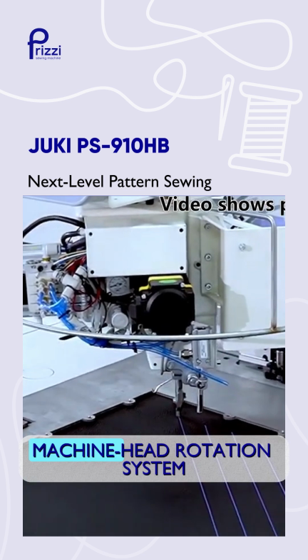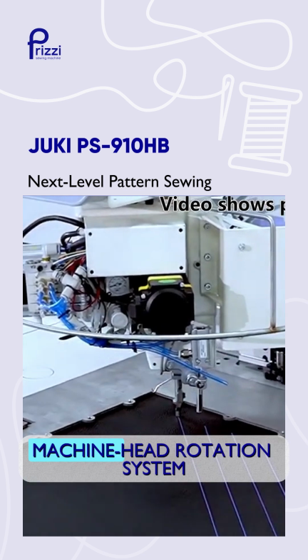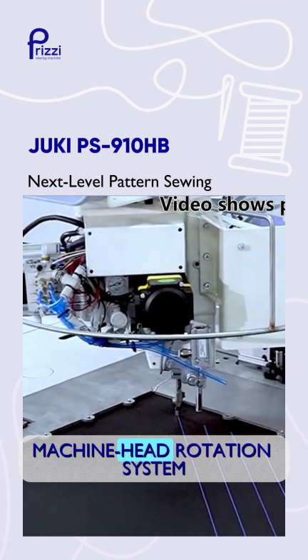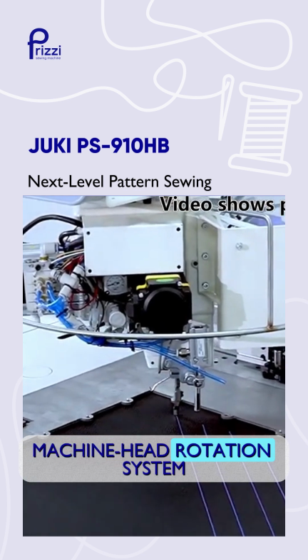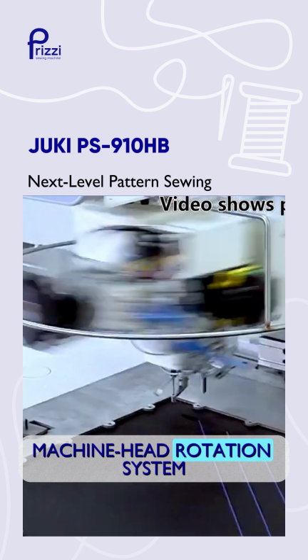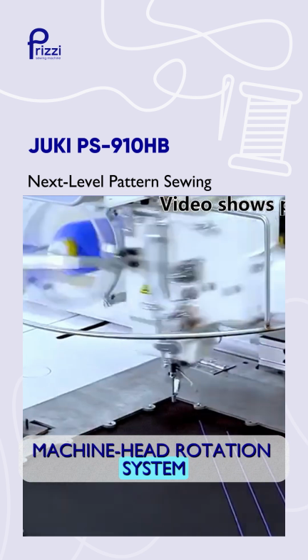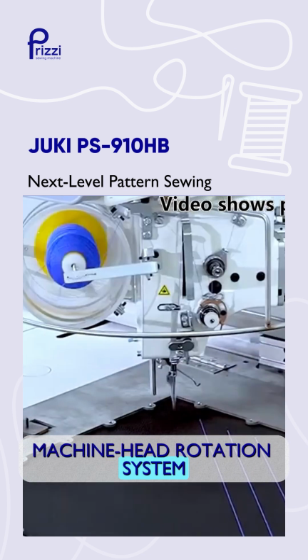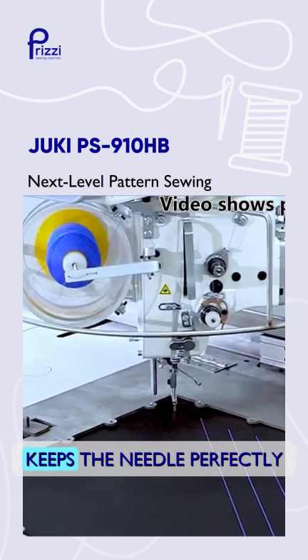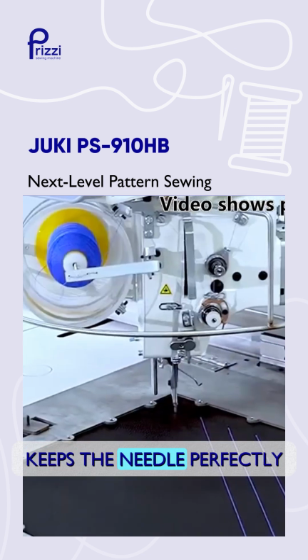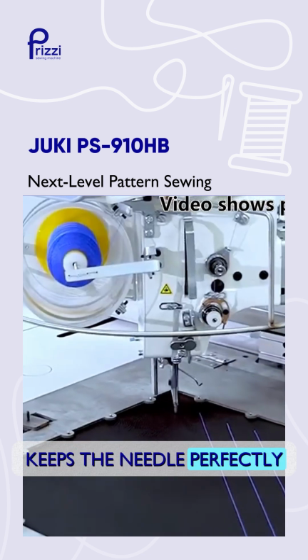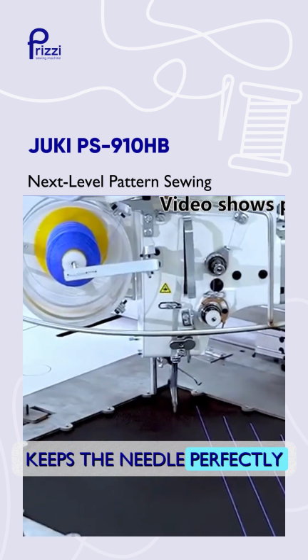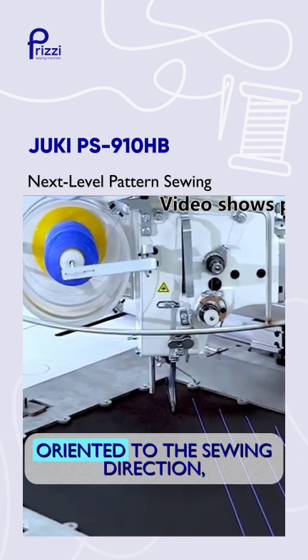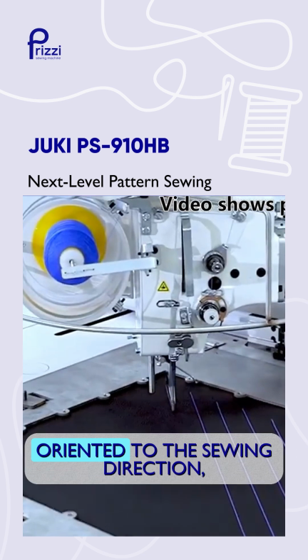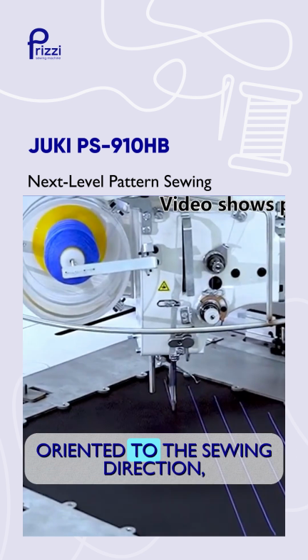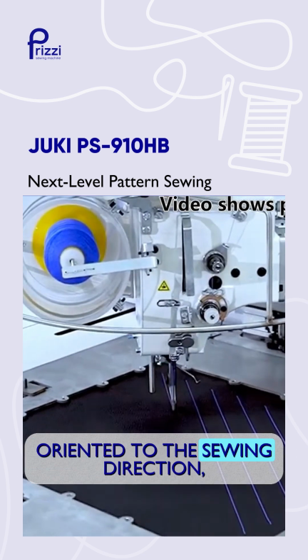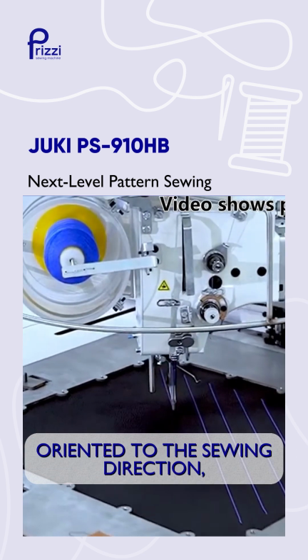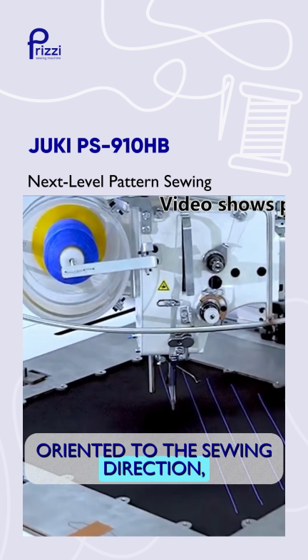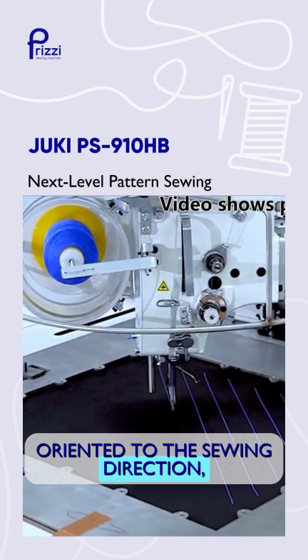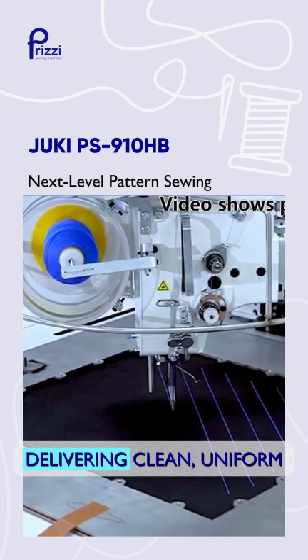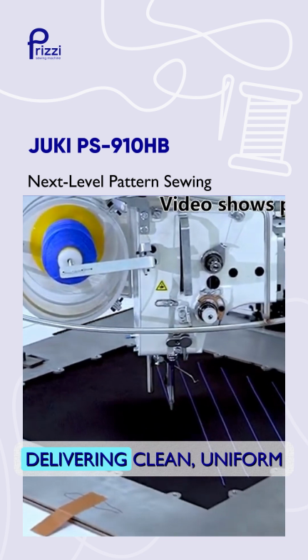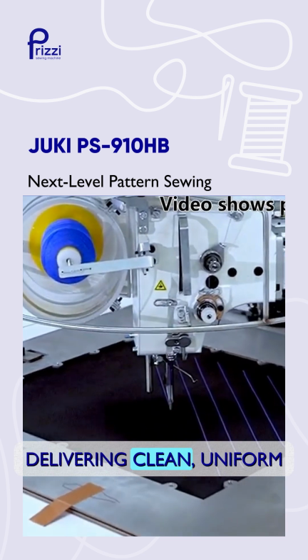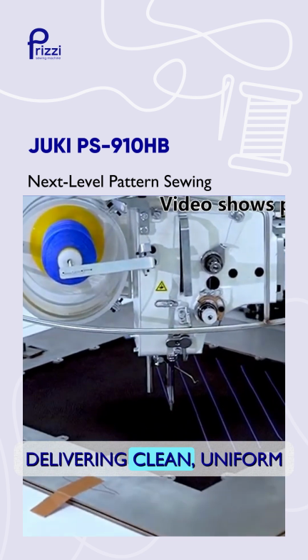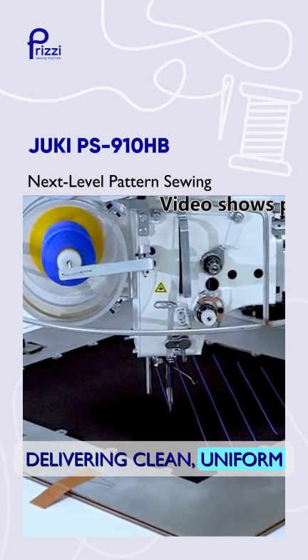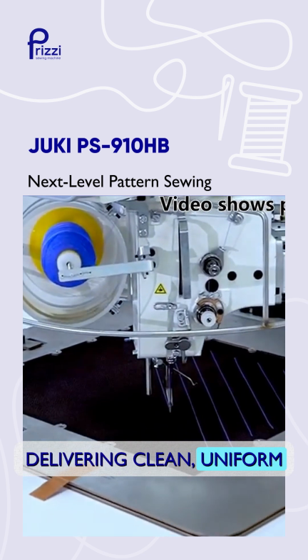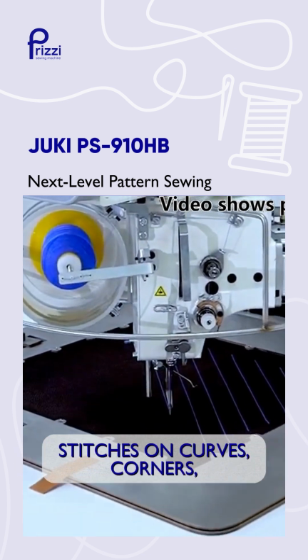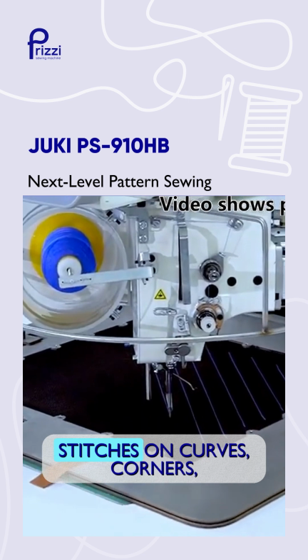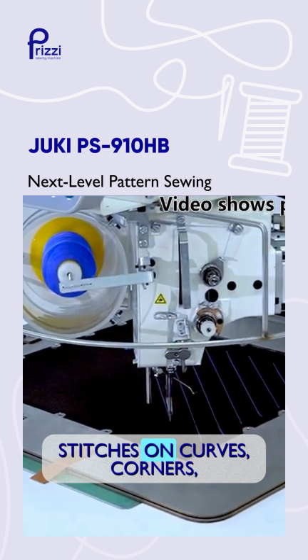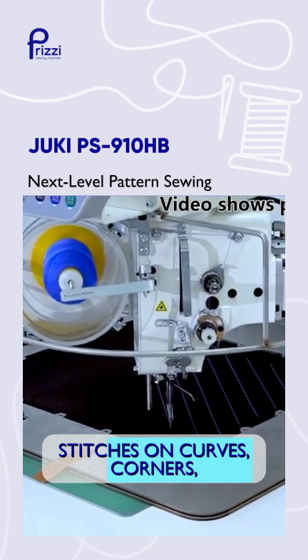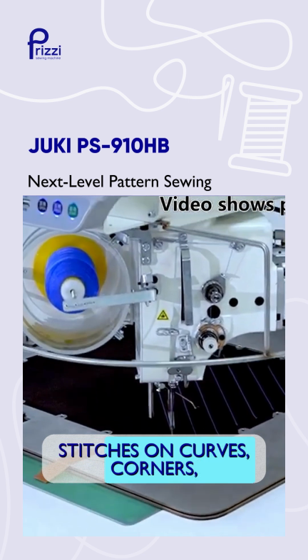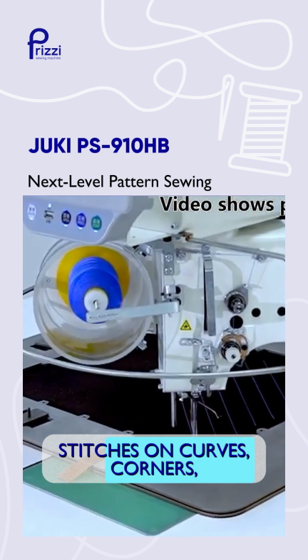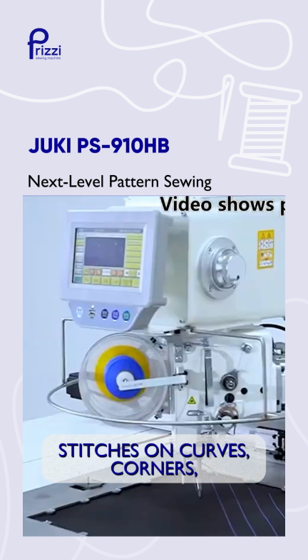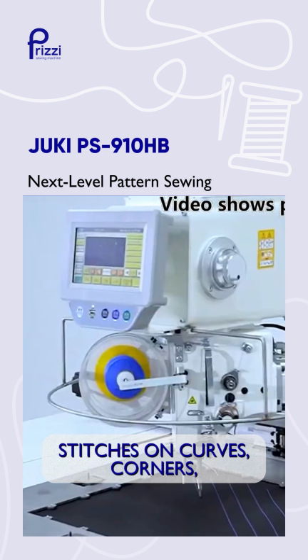Machine head rotation system keeps the needle perfectly oriented to the sewing direction, delivering clean uniform stitches on curves and corners.